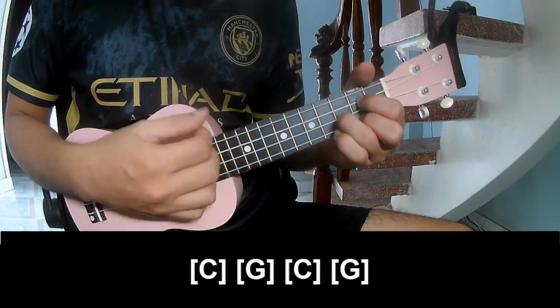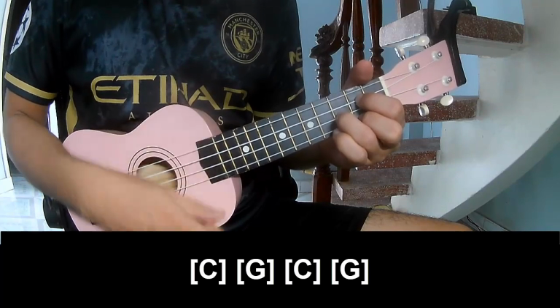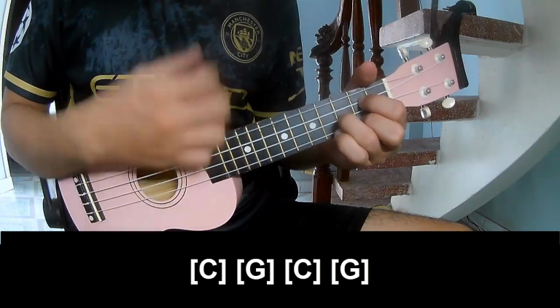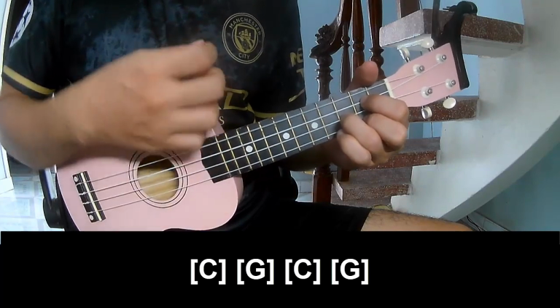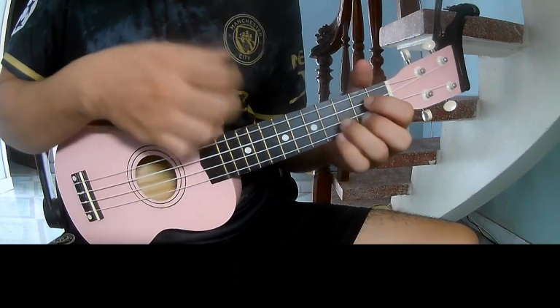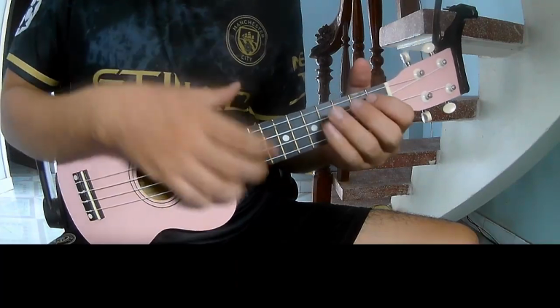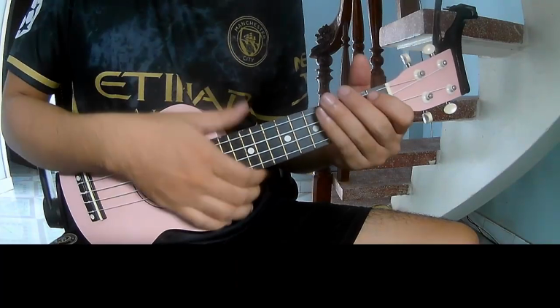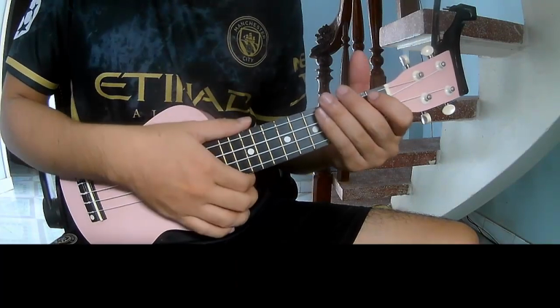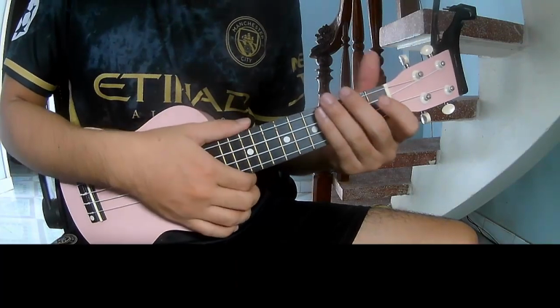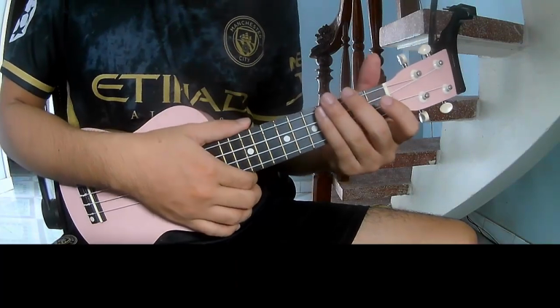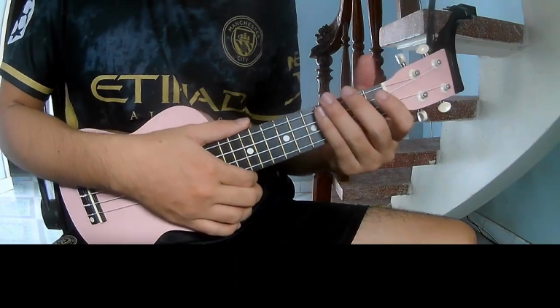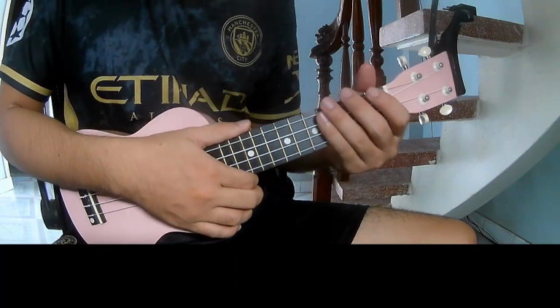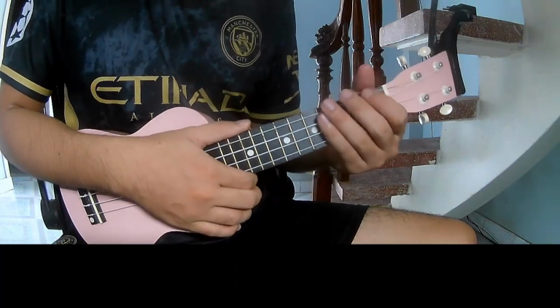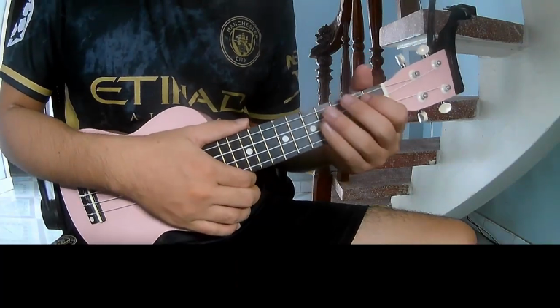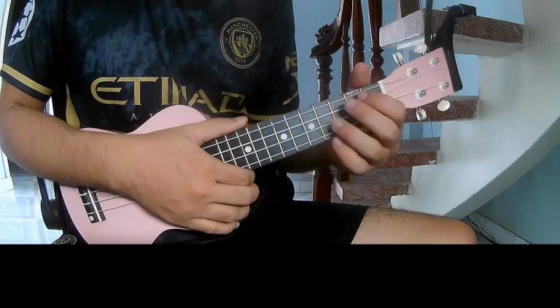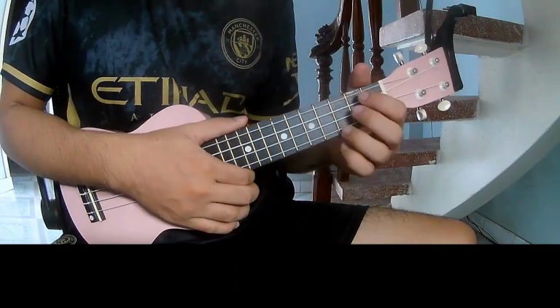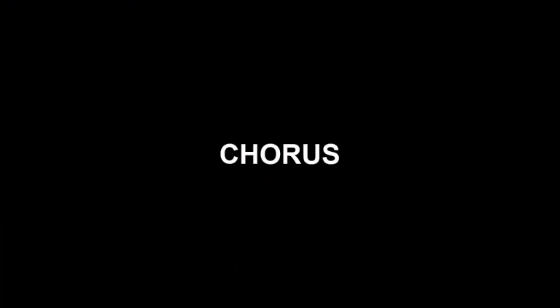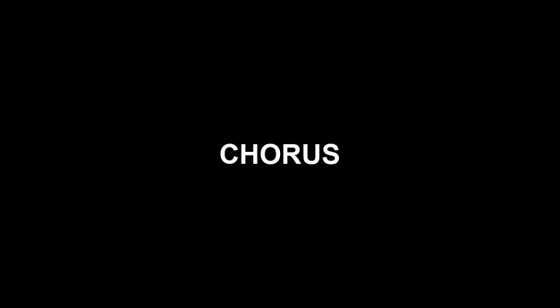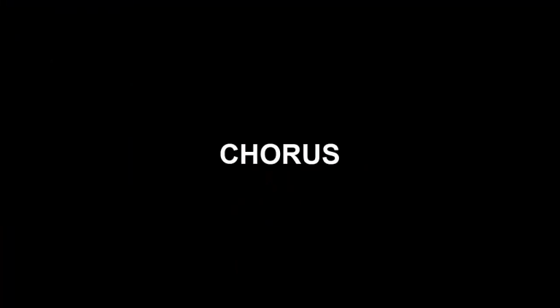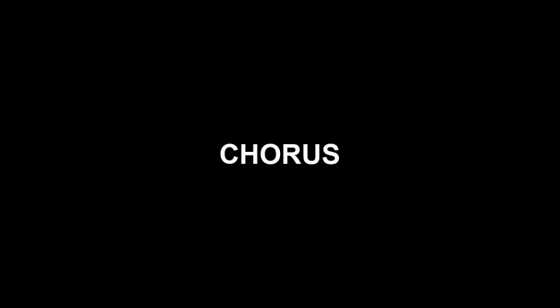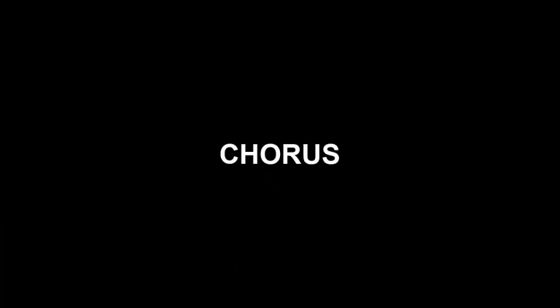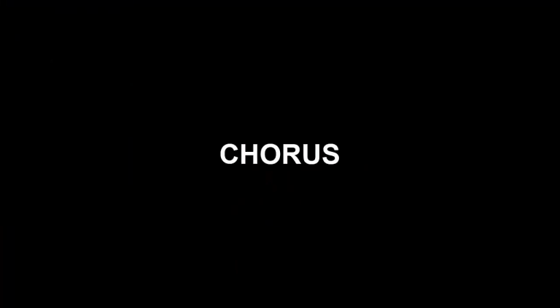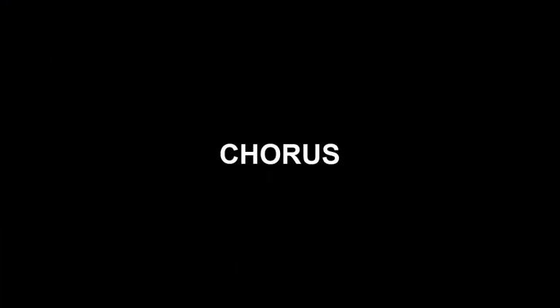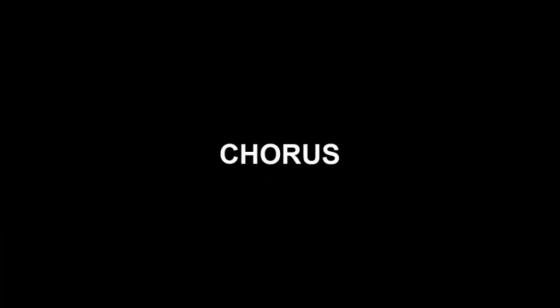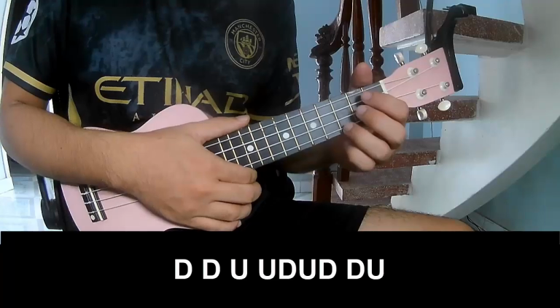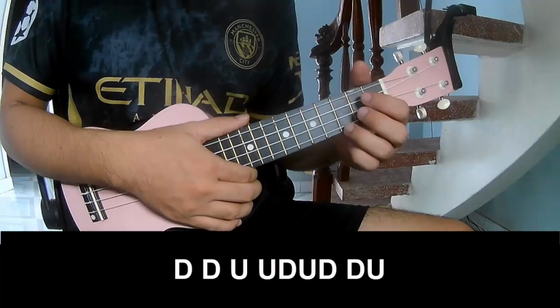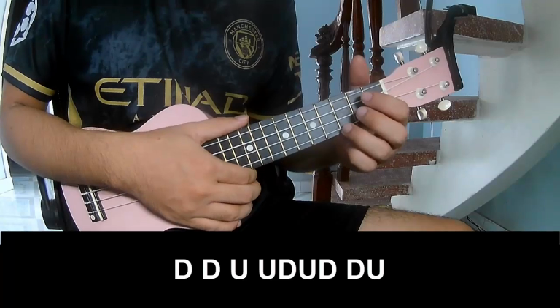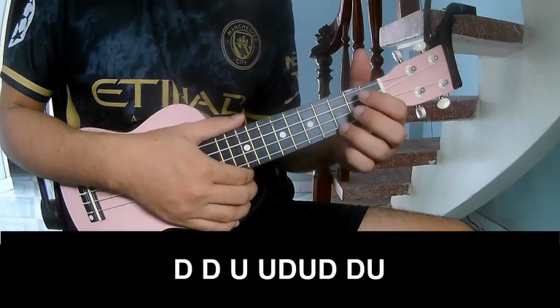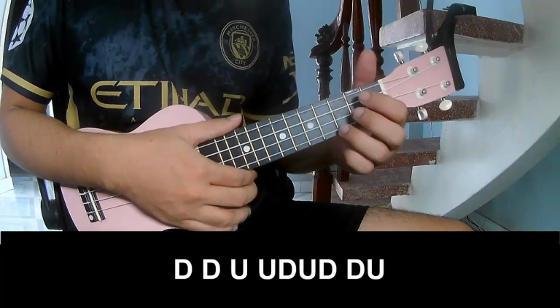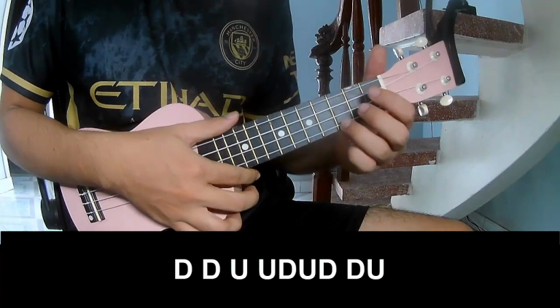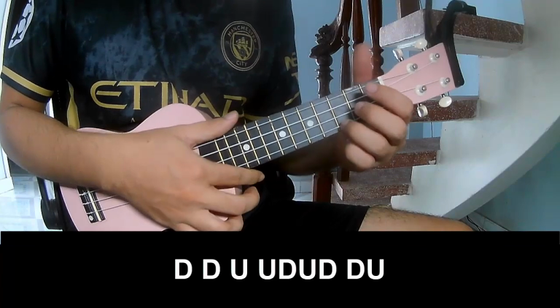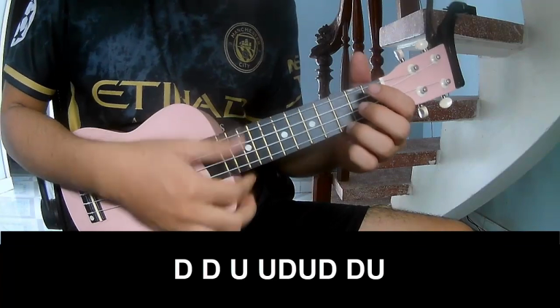And you'll hit the same way for the trend. To the chord, you'll play.